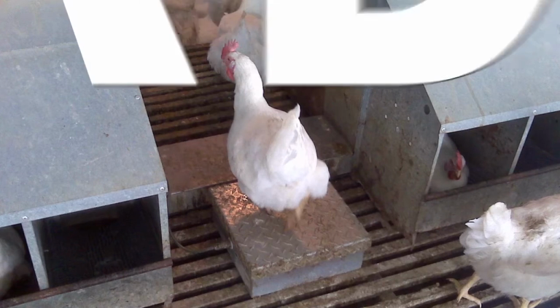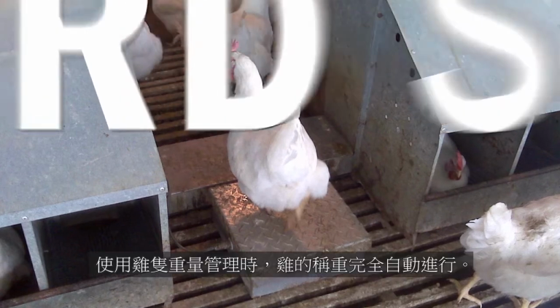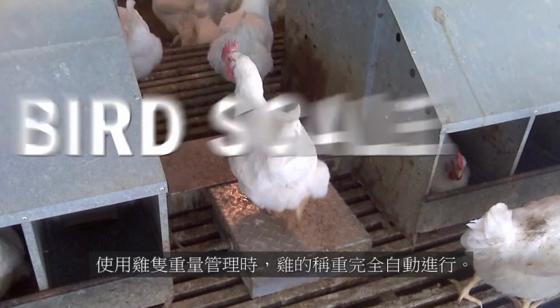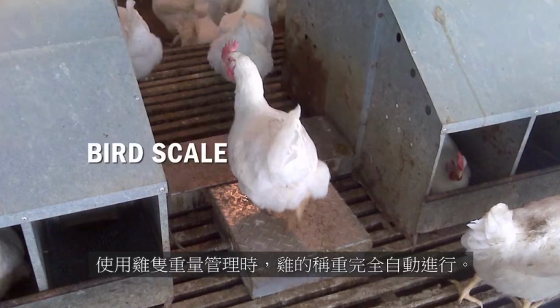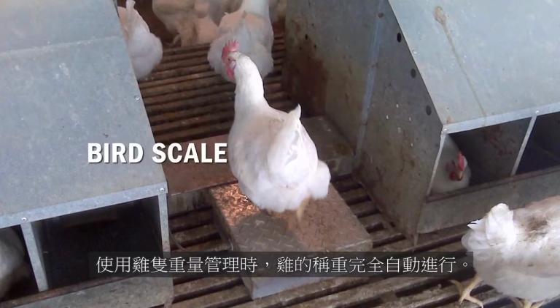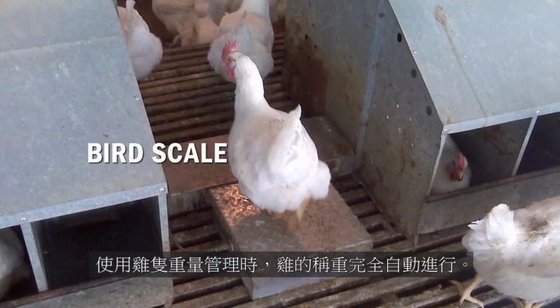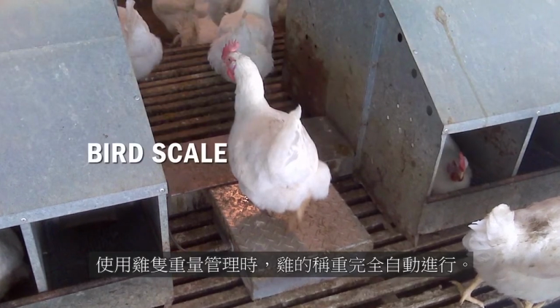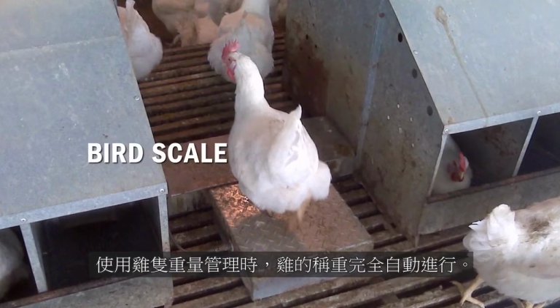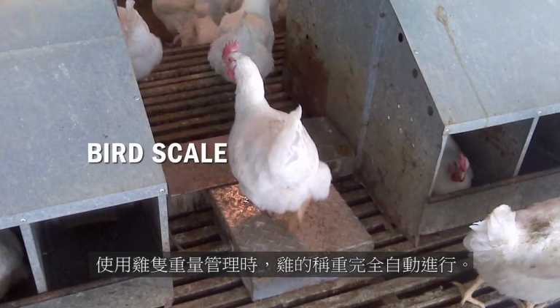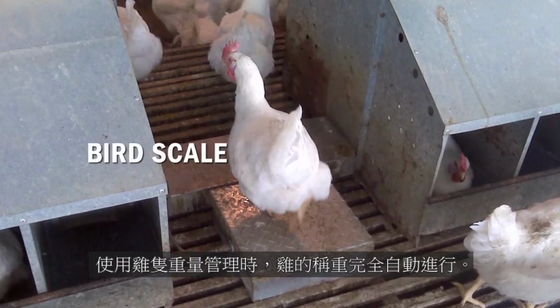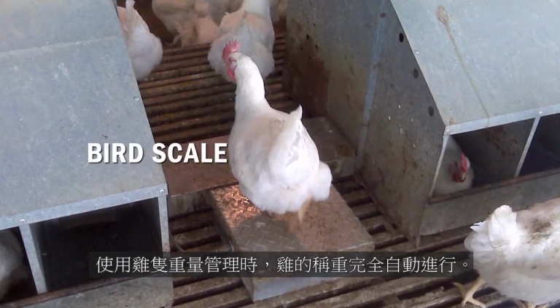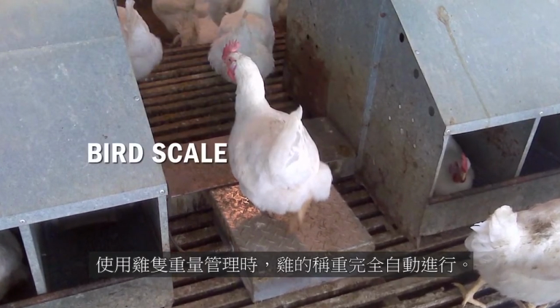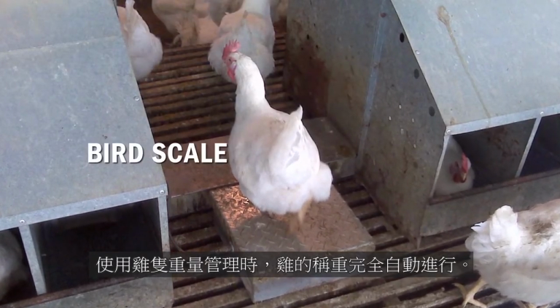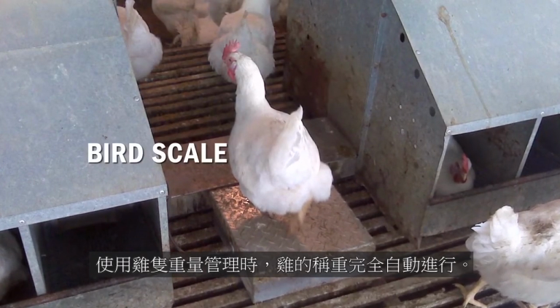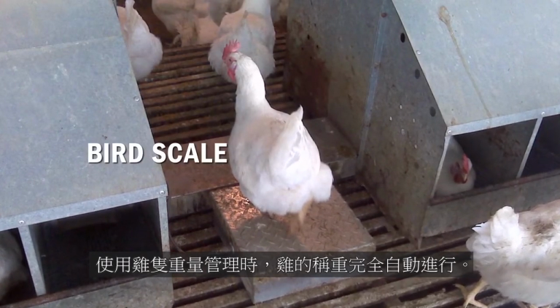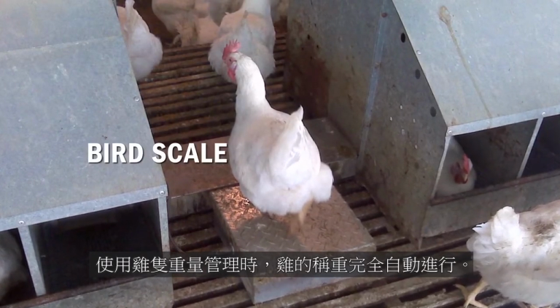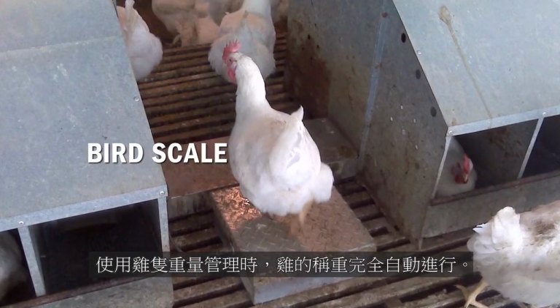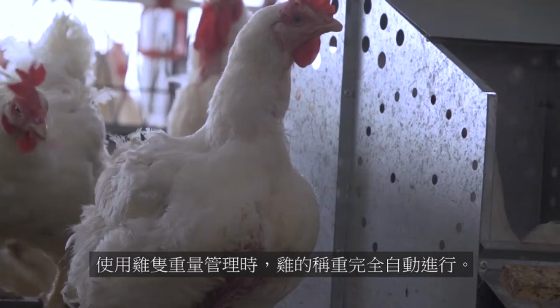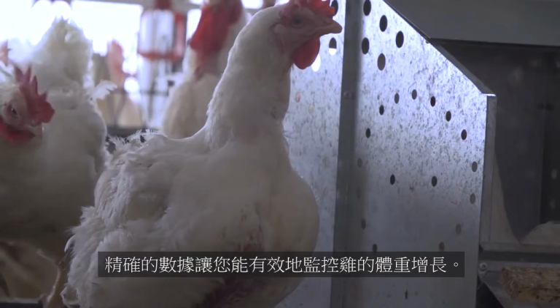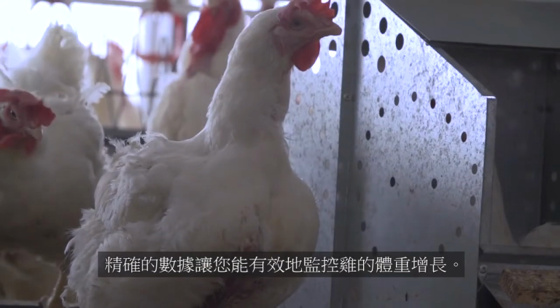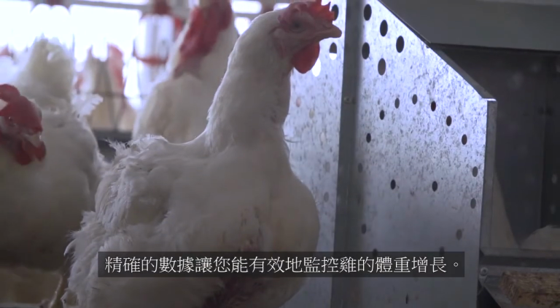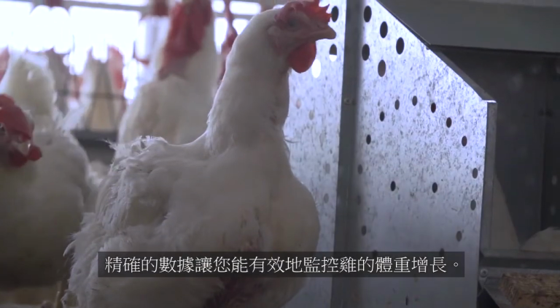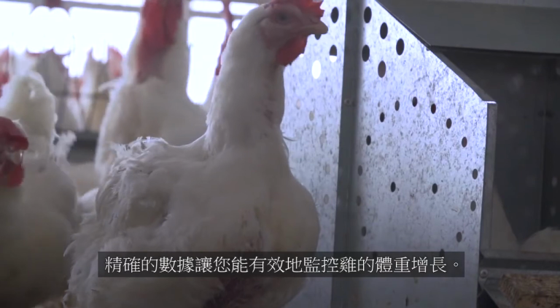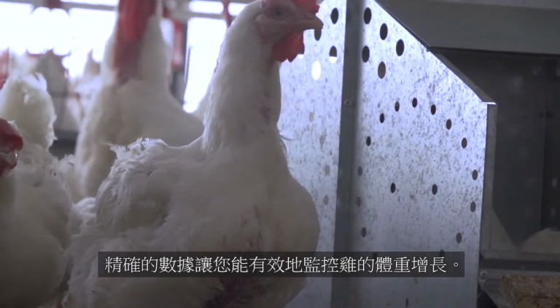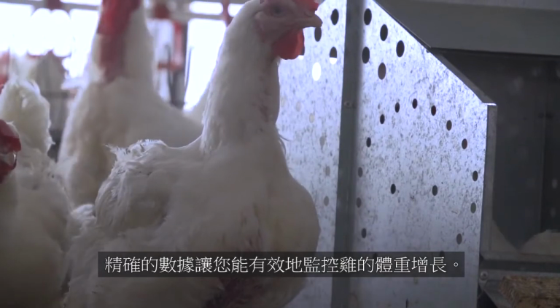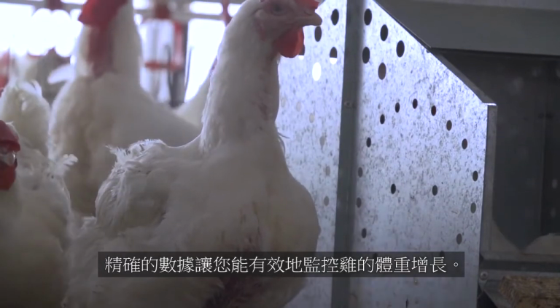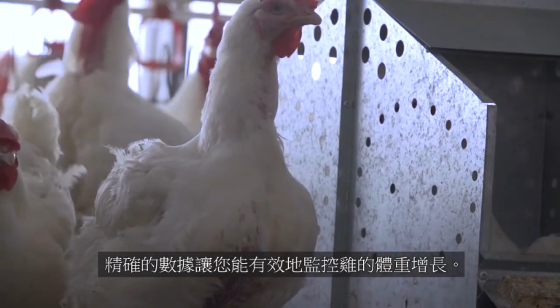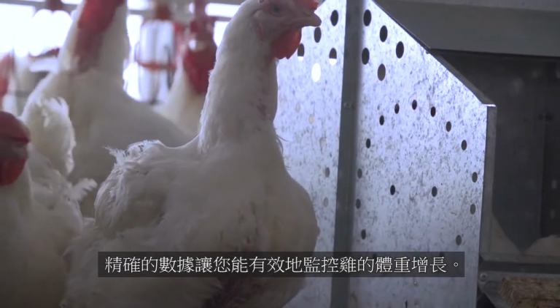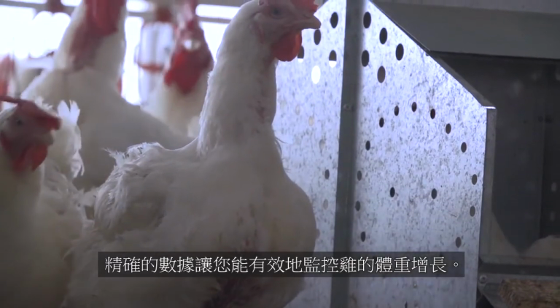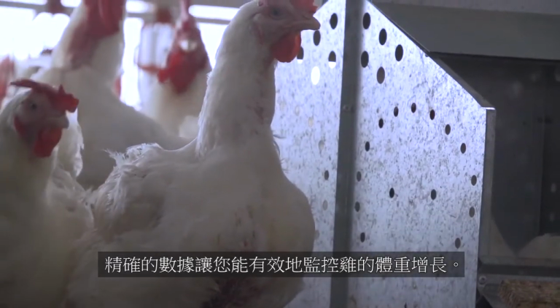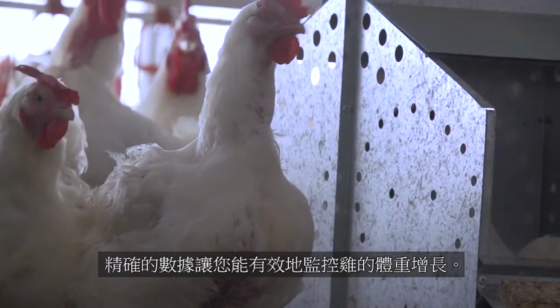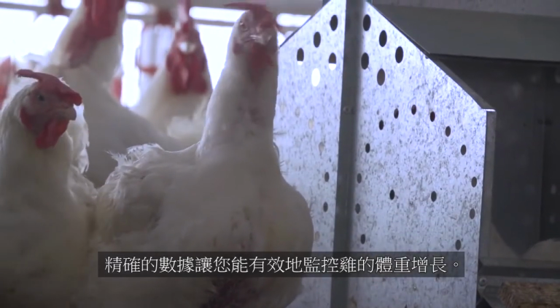With the EDGE Bird Scale, weighing birds is completely automated, delivering accurate data that allows you to monitor weight gain.